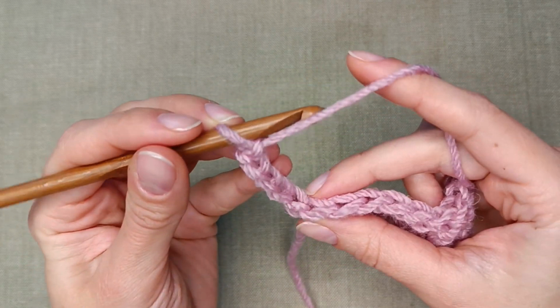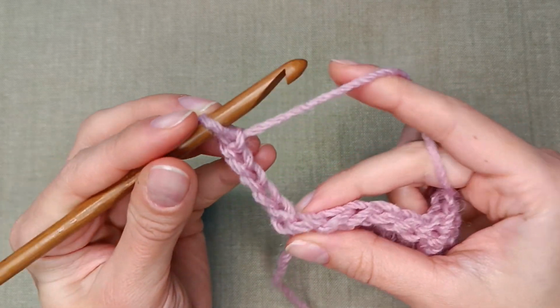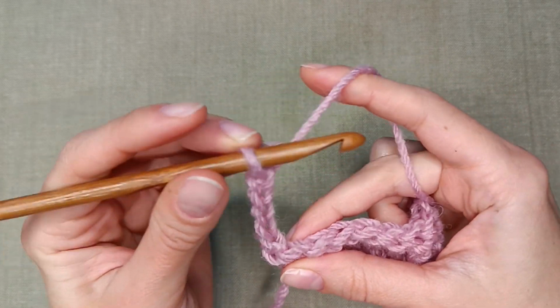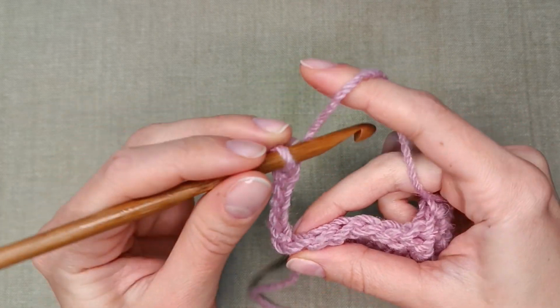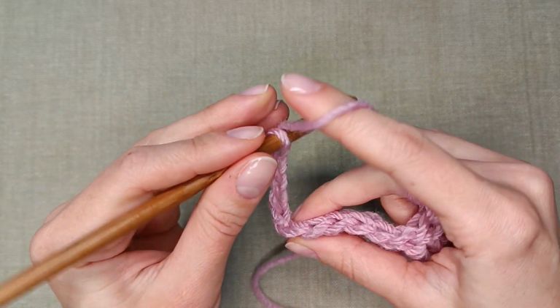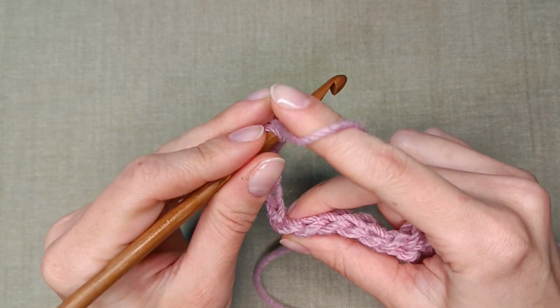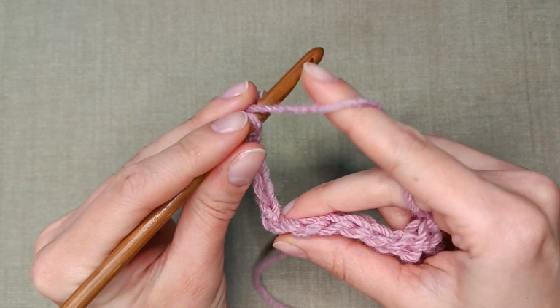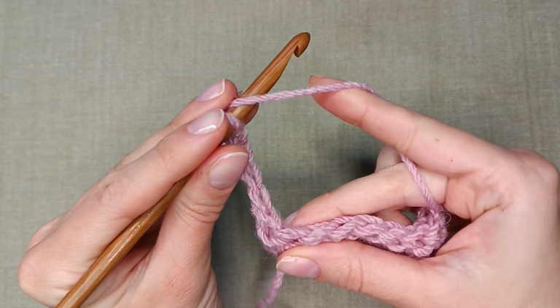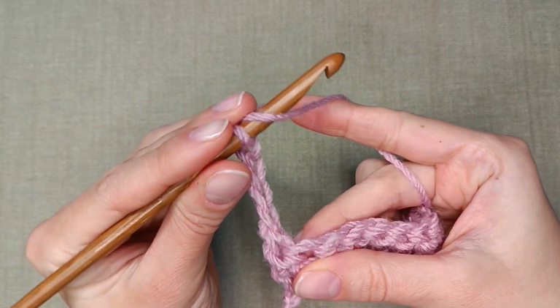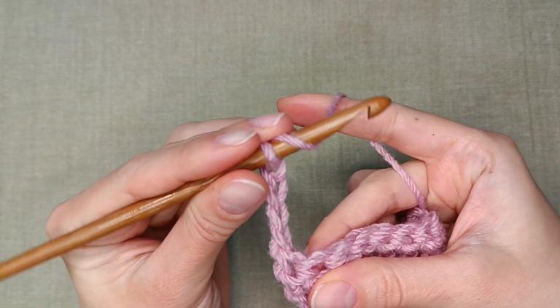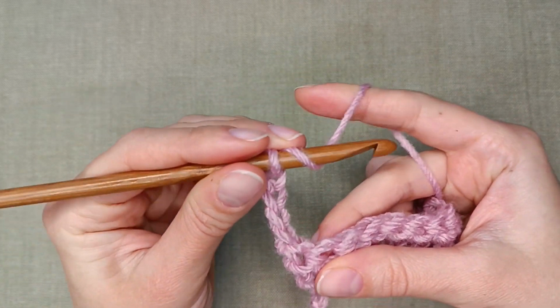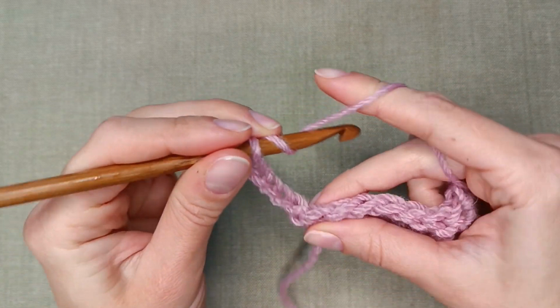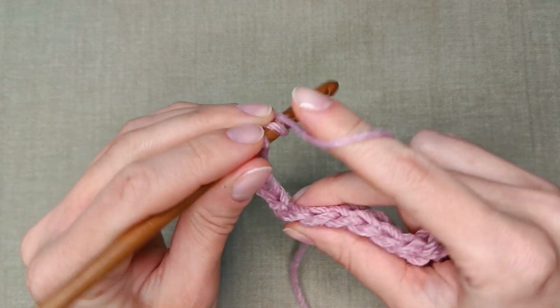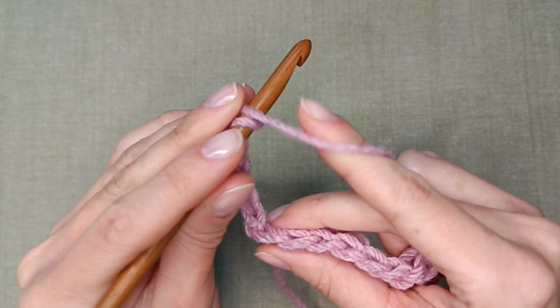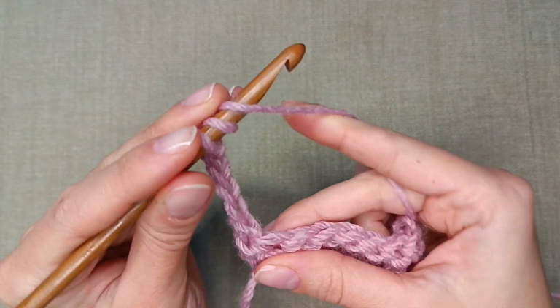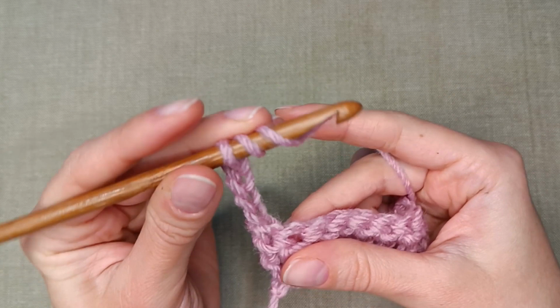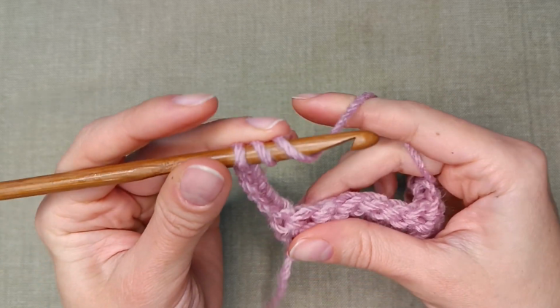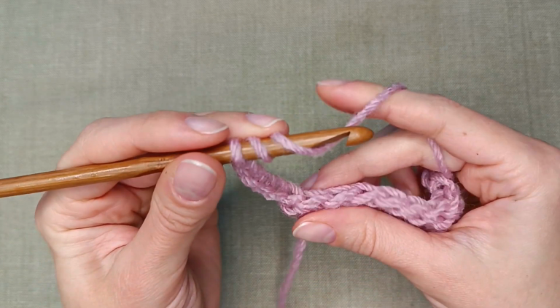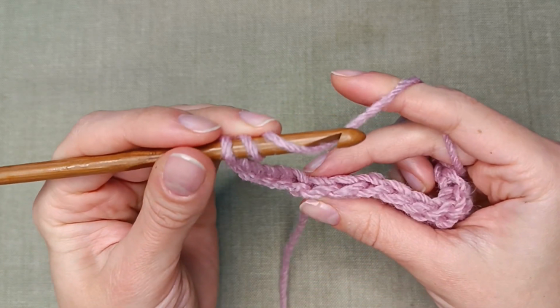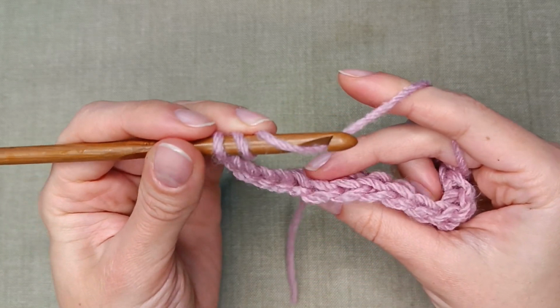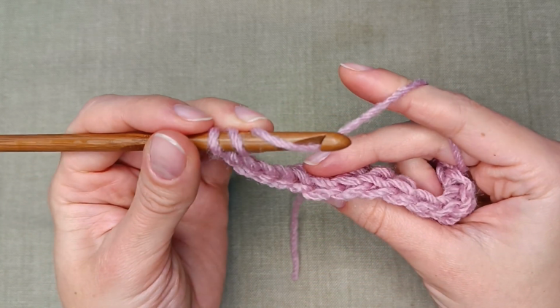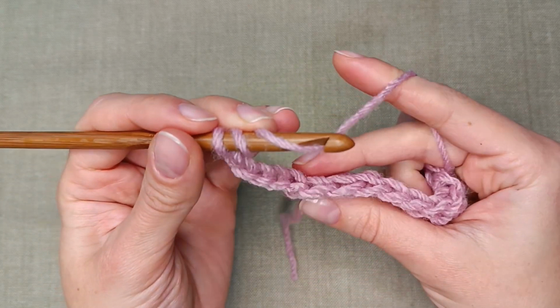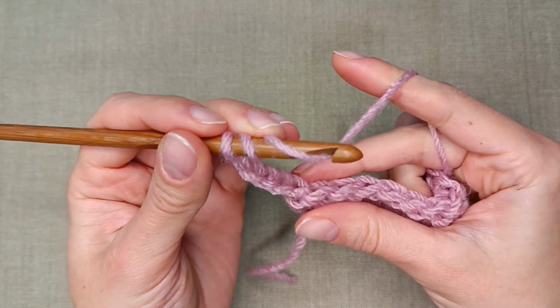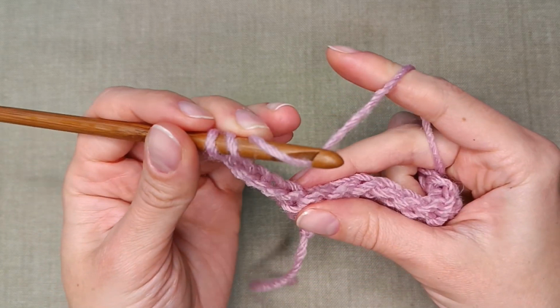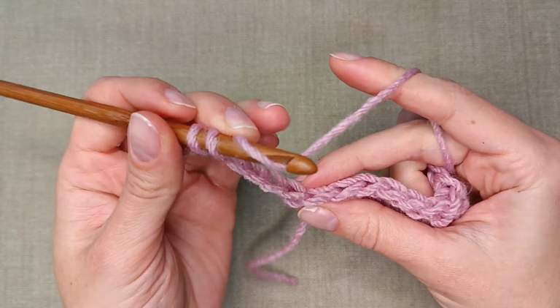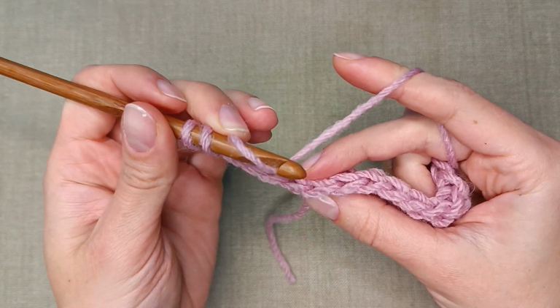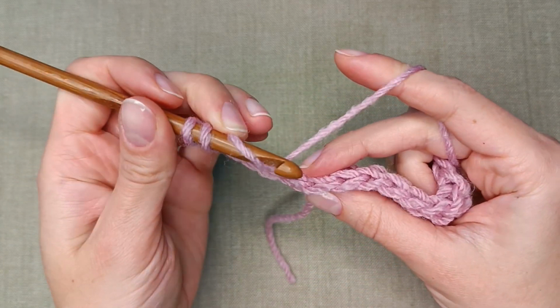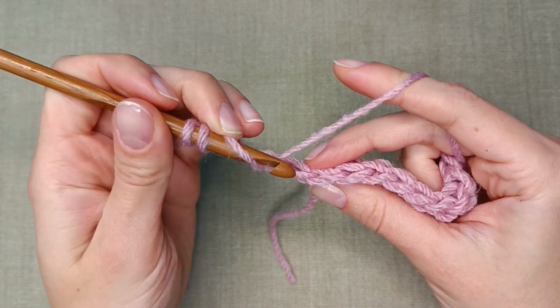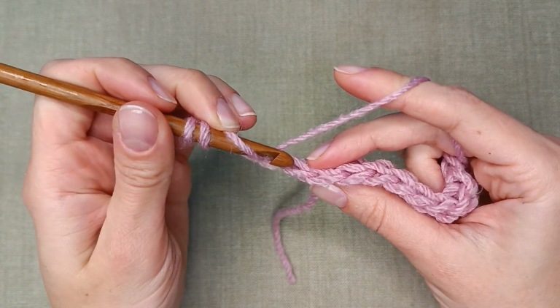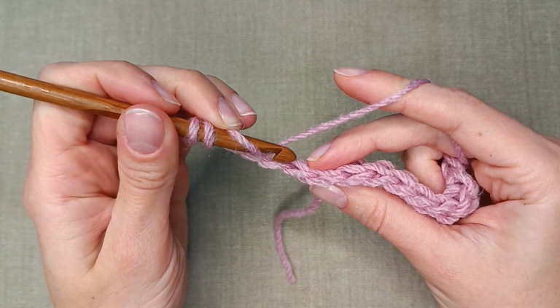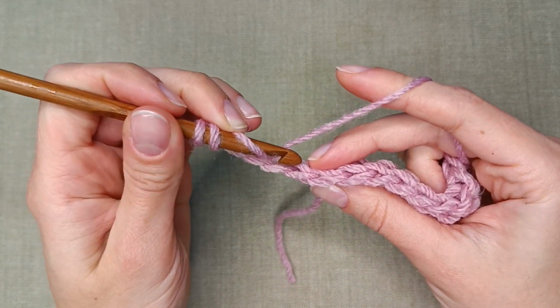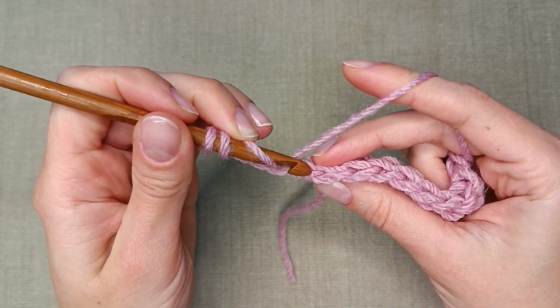When you find the right stitch, yarn over twice and start working. You already know how to do it.